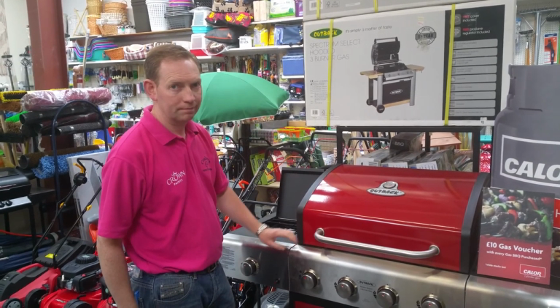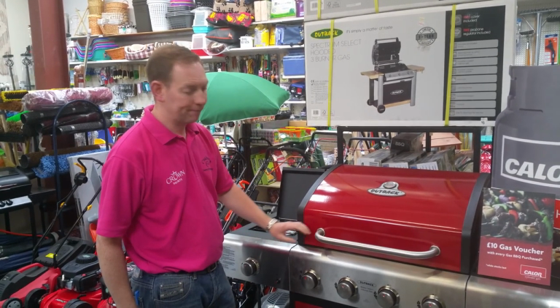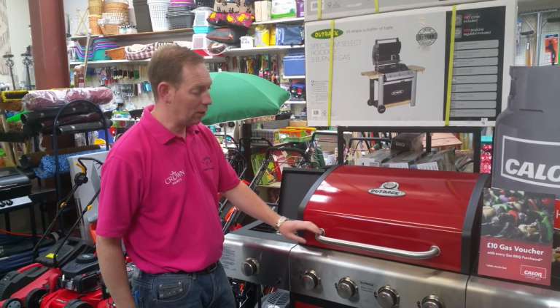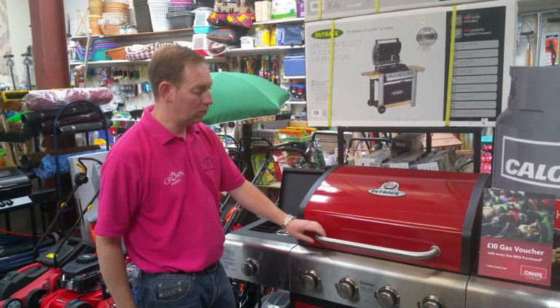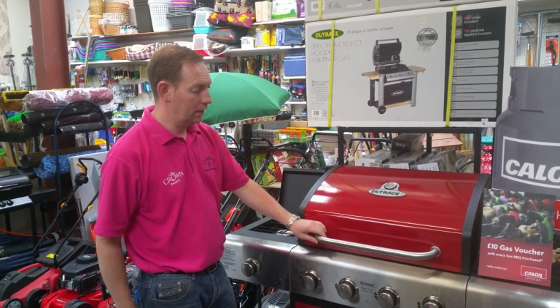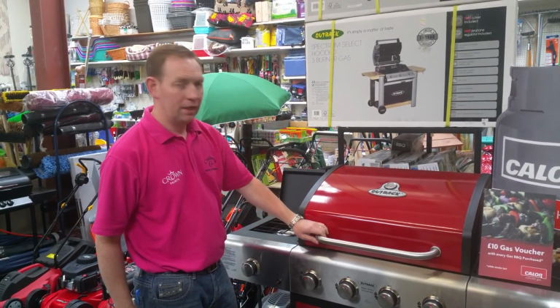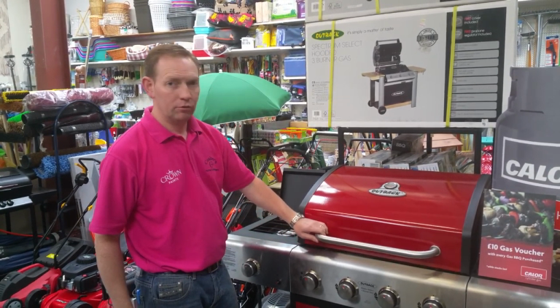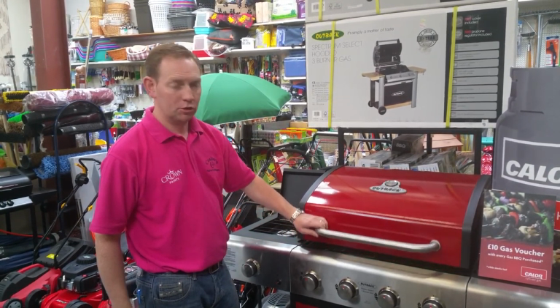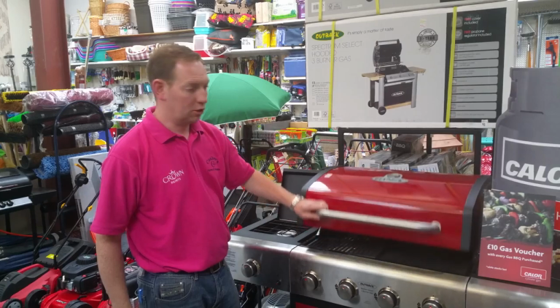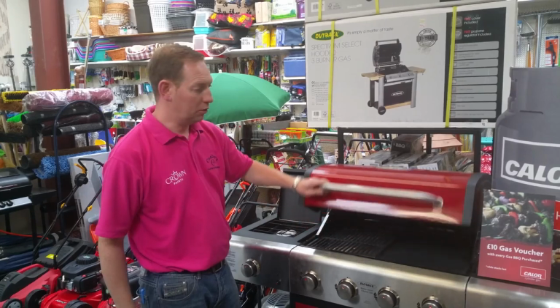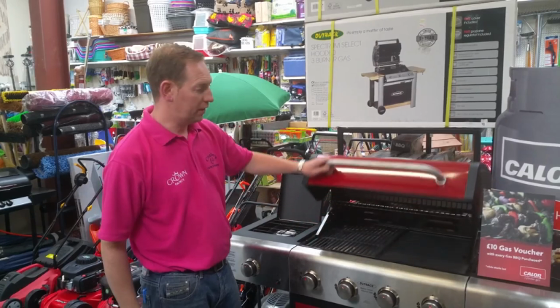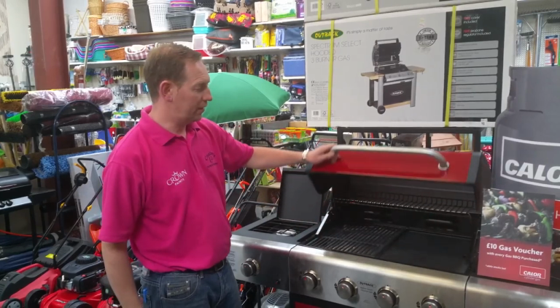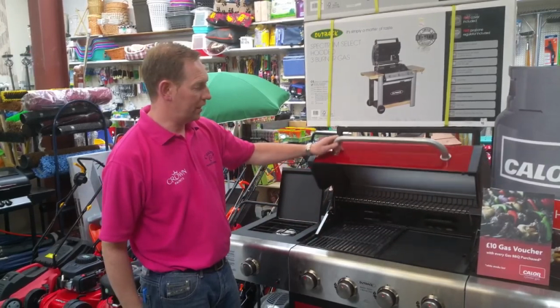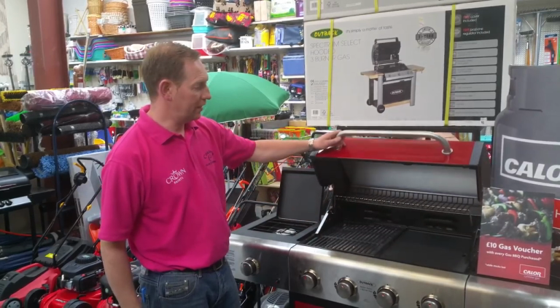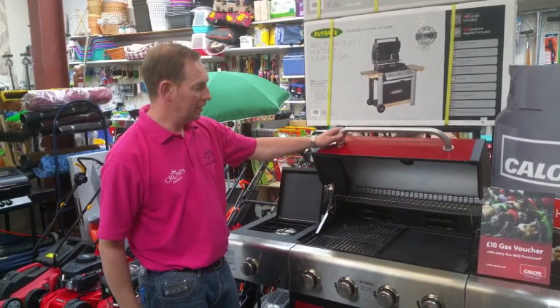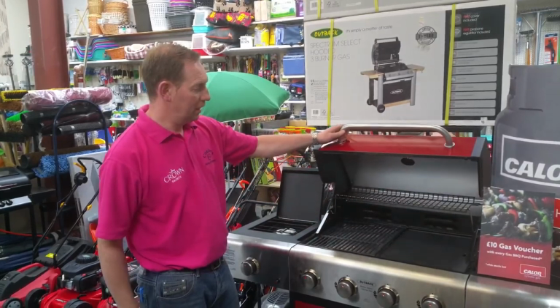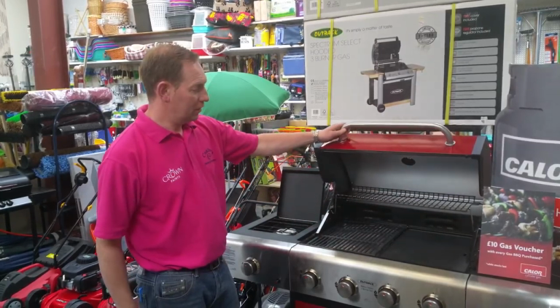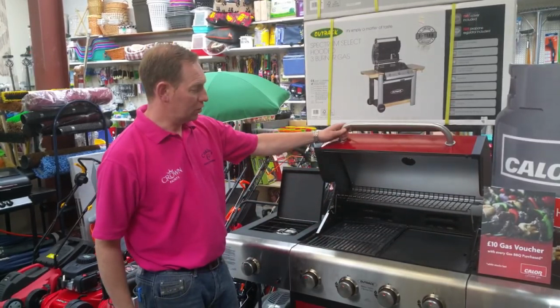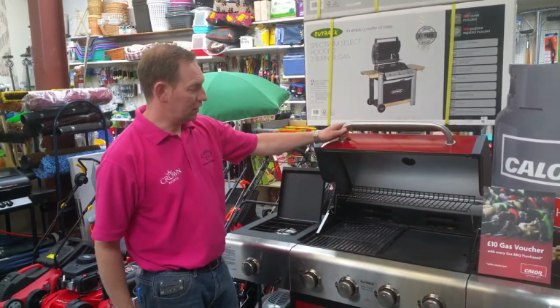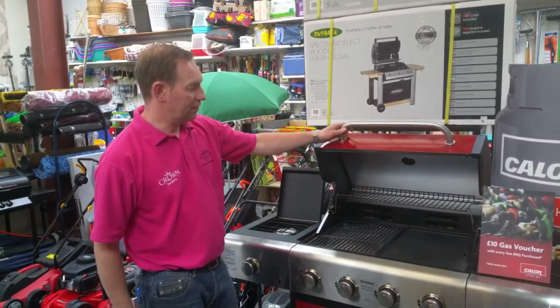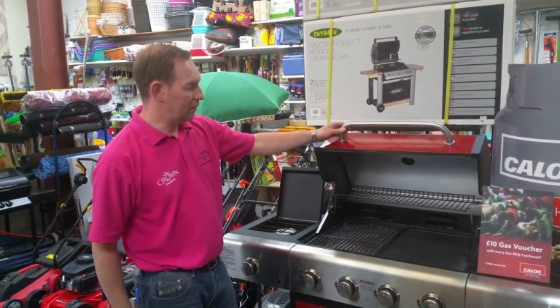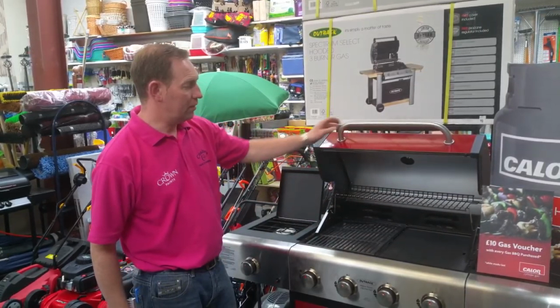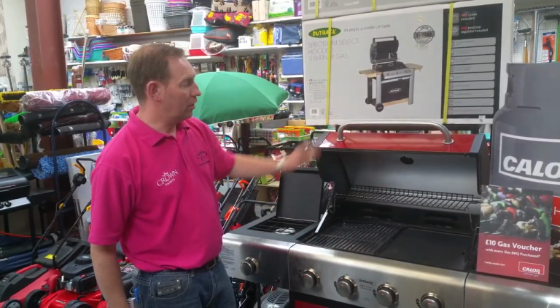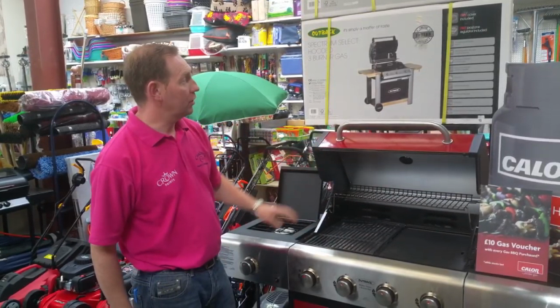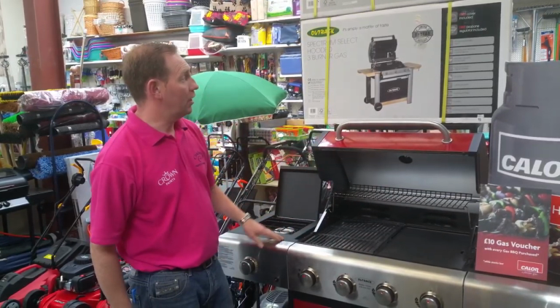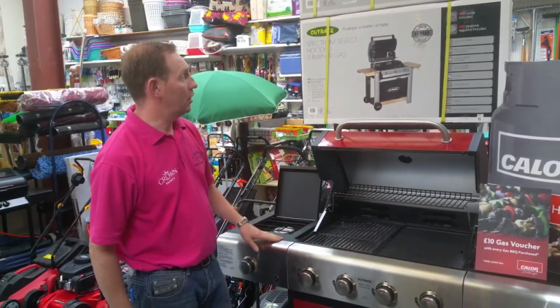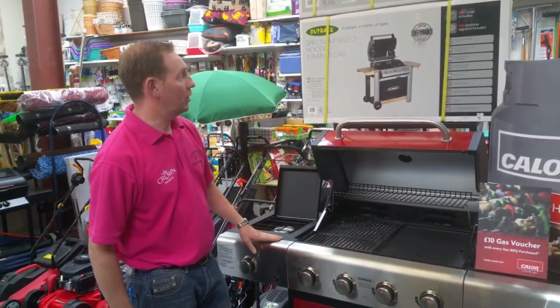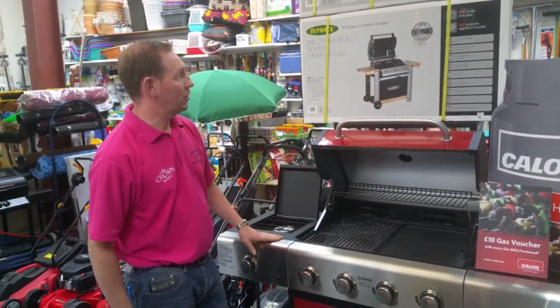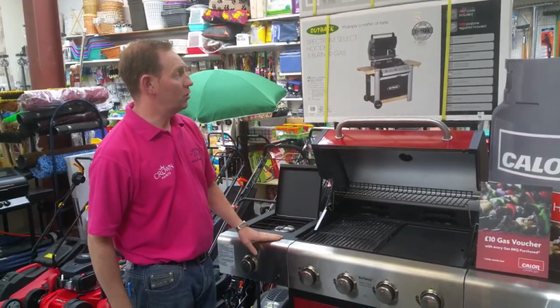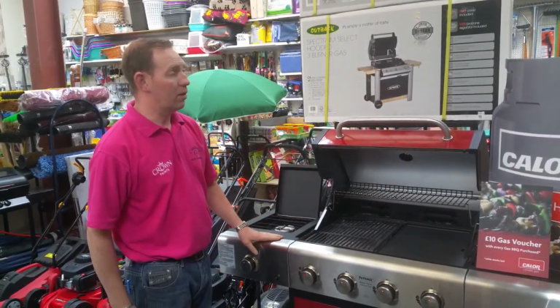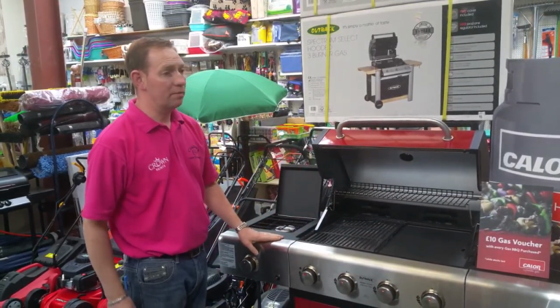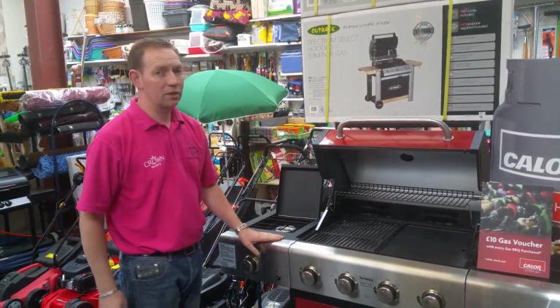Hello, Bustle Coulter here again, just giving you a wee rundown on our new barbecue.